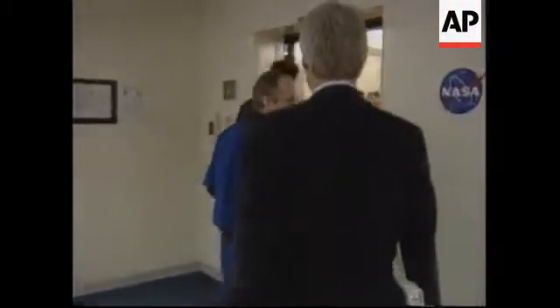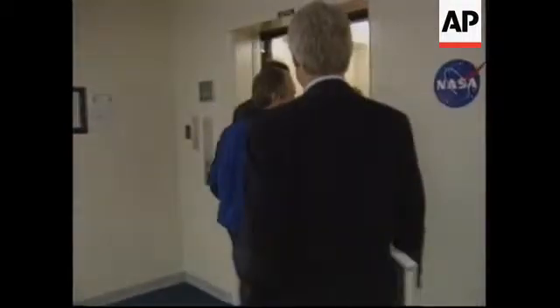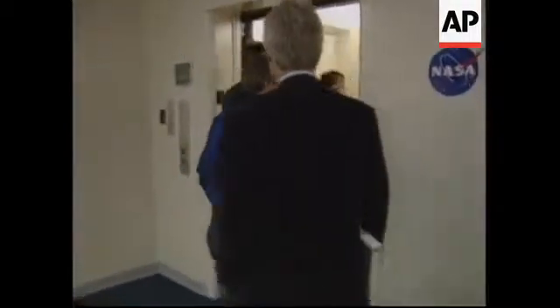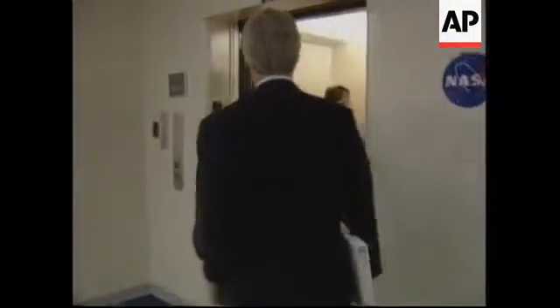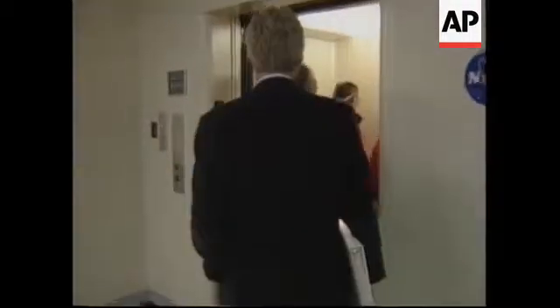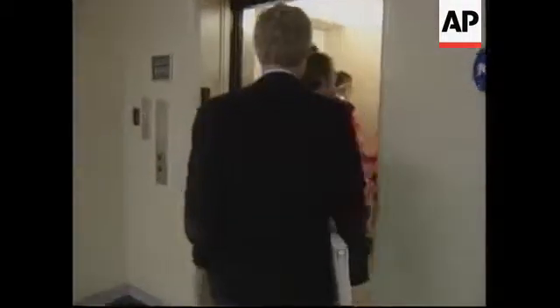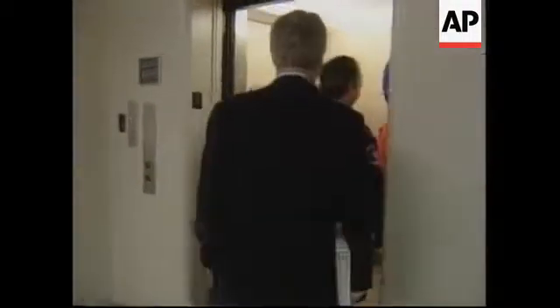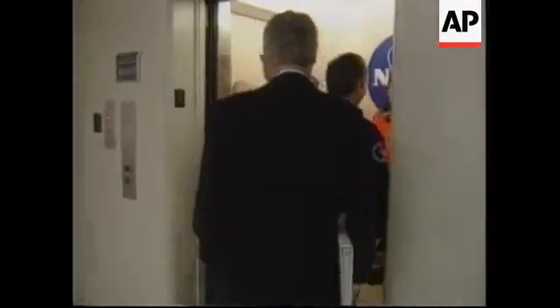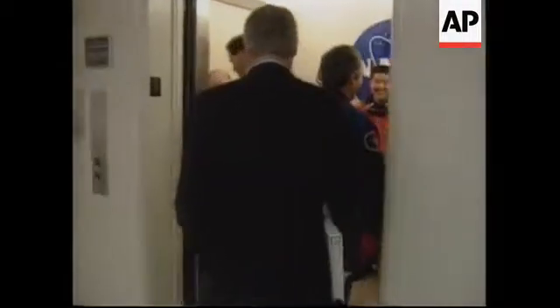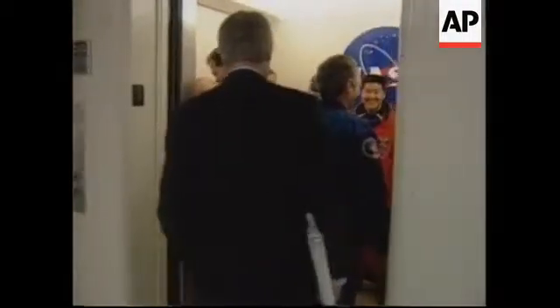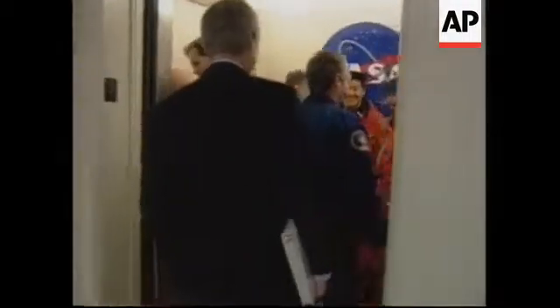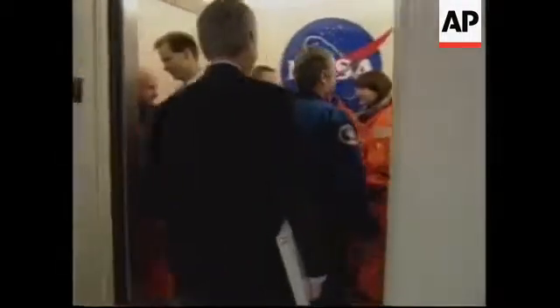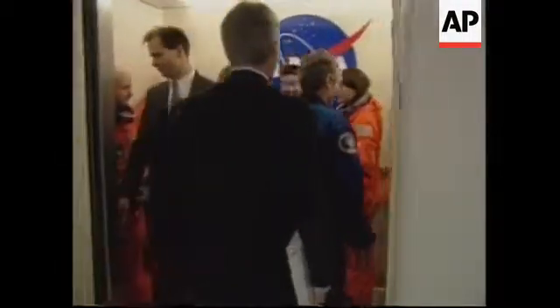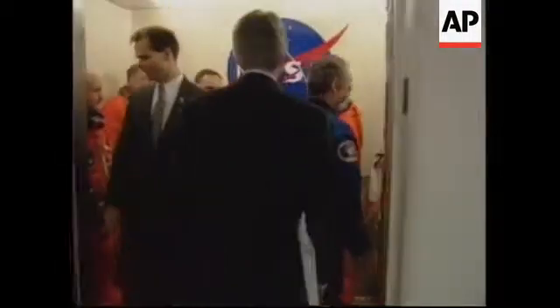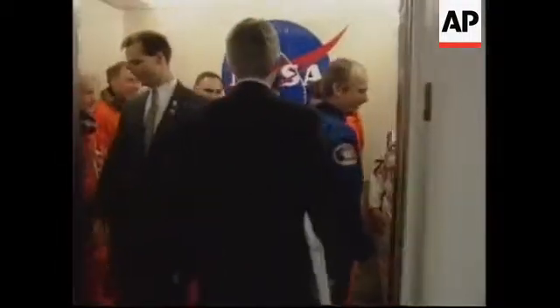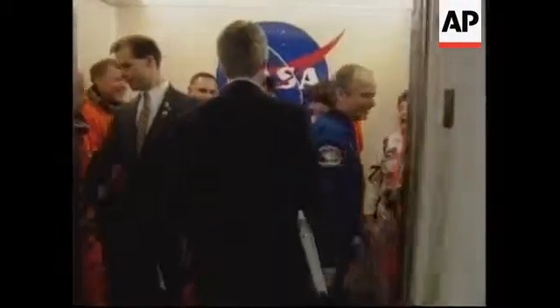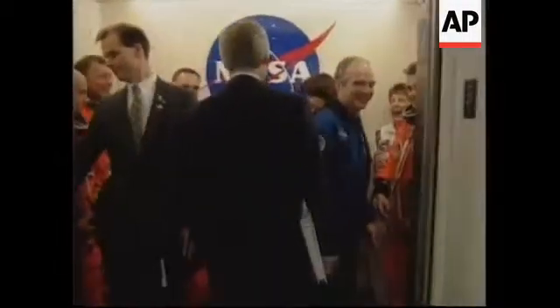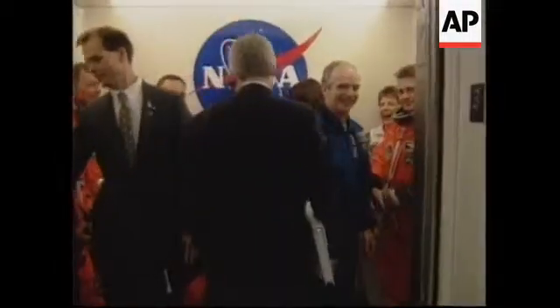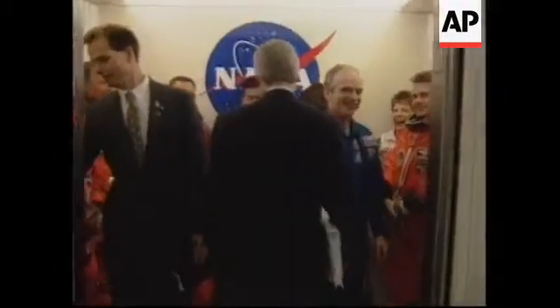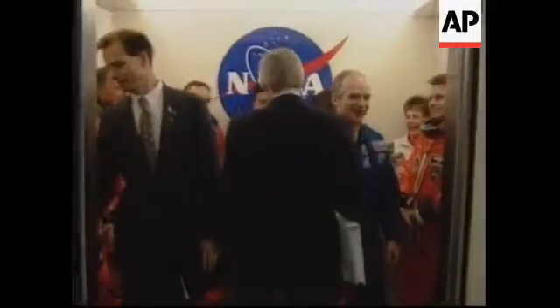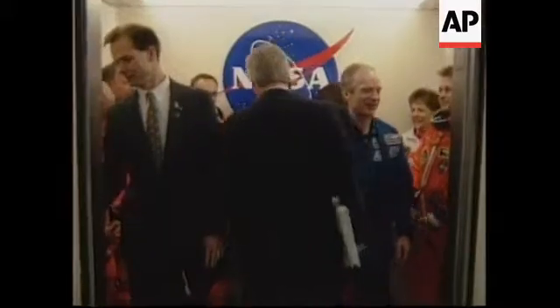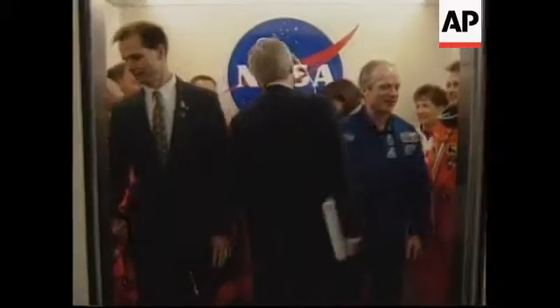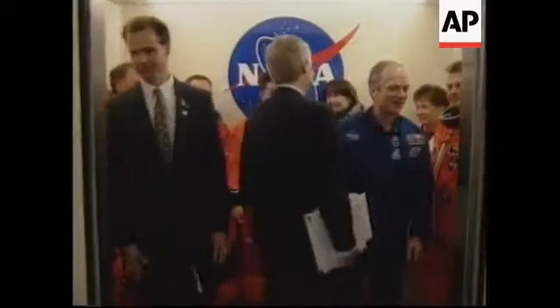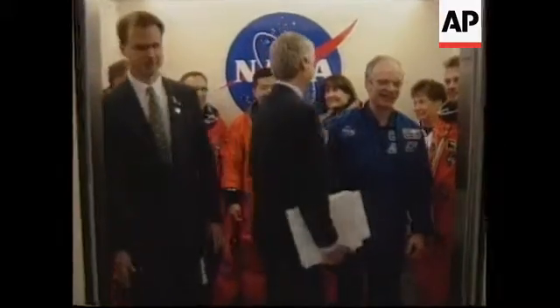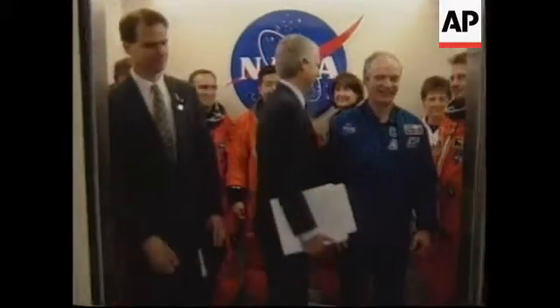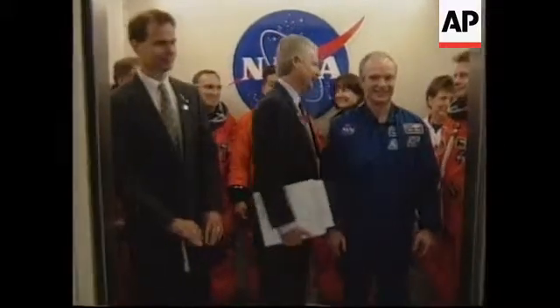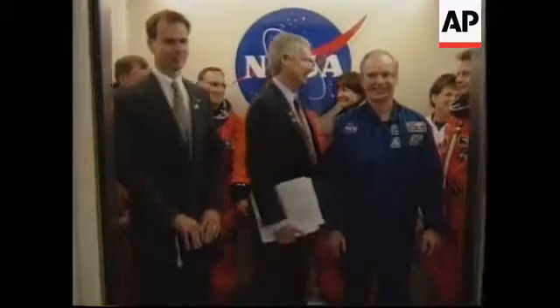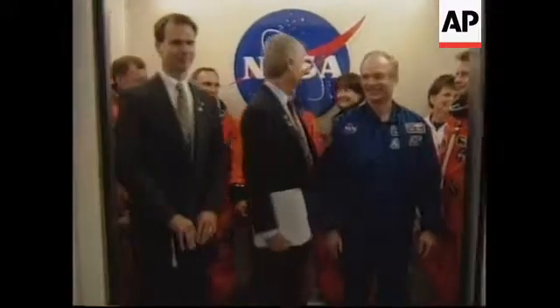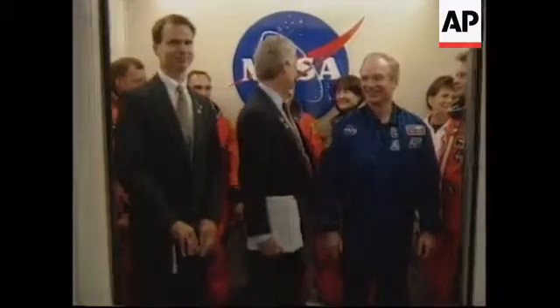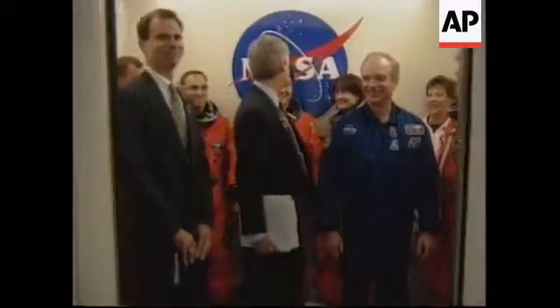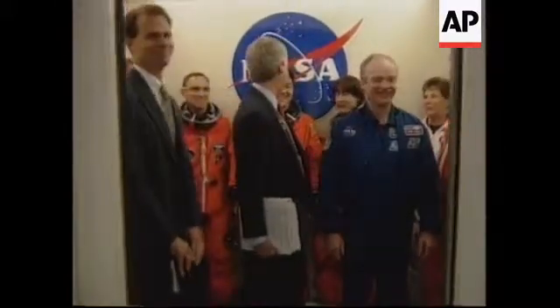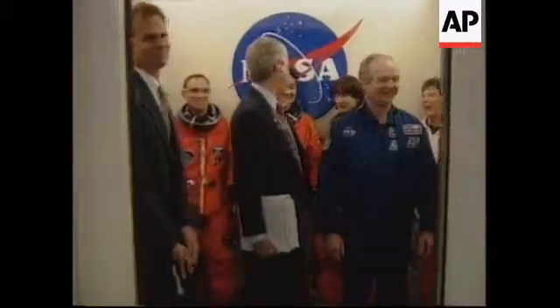That's Charlie Precourt in the blue suit there. He'll be flying the shuttle training aircraft and the T-38 training aircraft, evaluating our weather this afternoon.